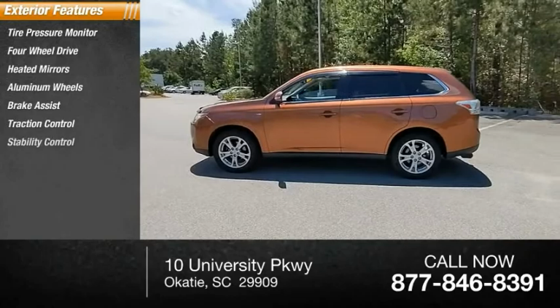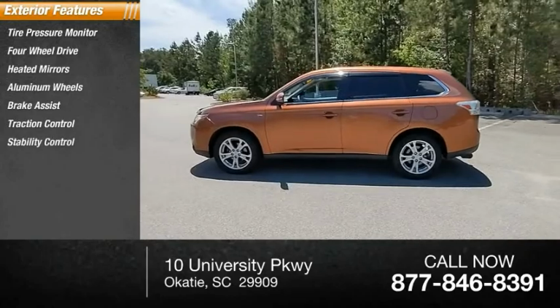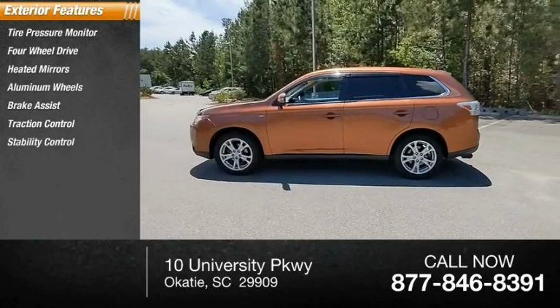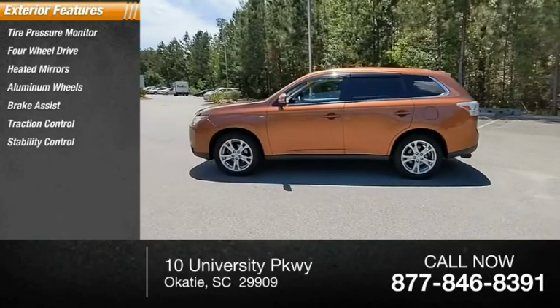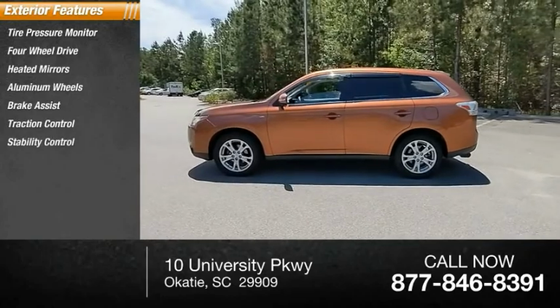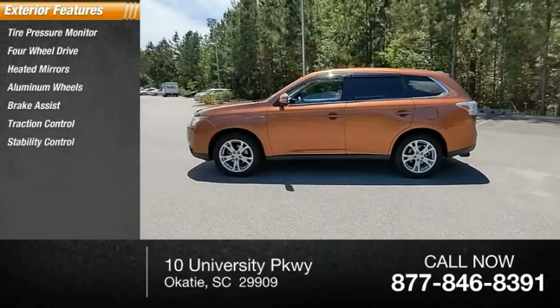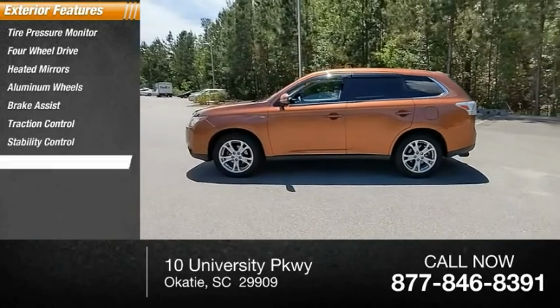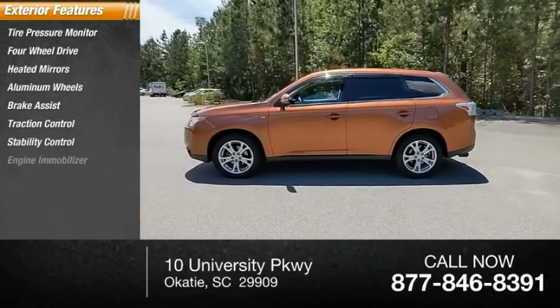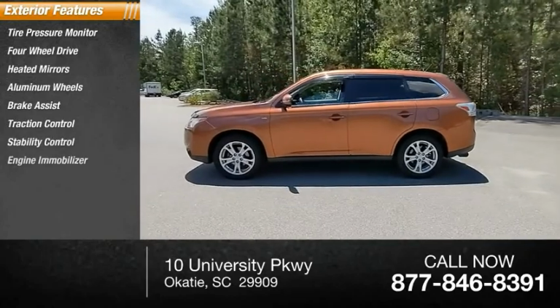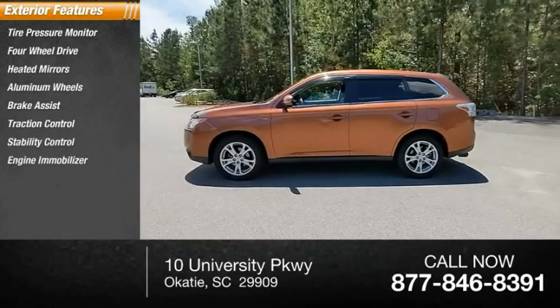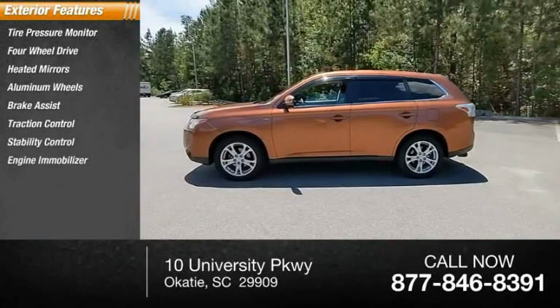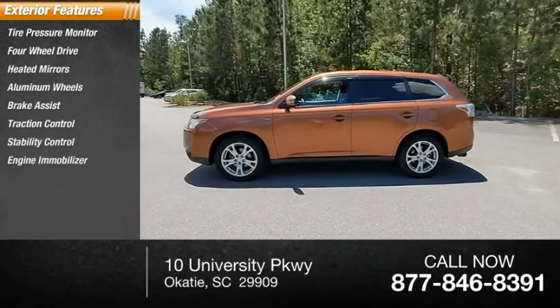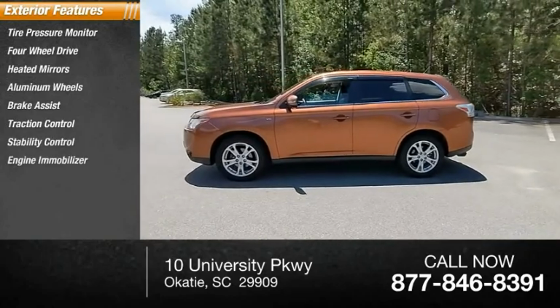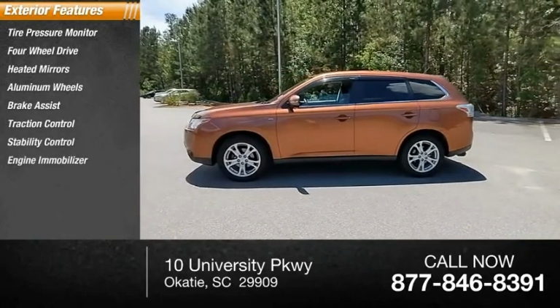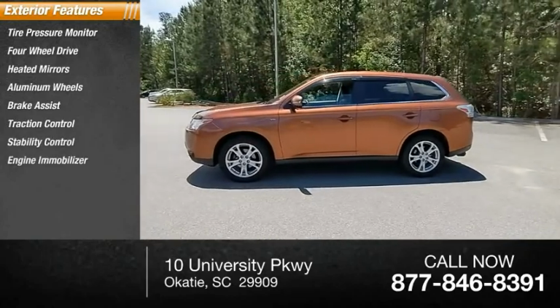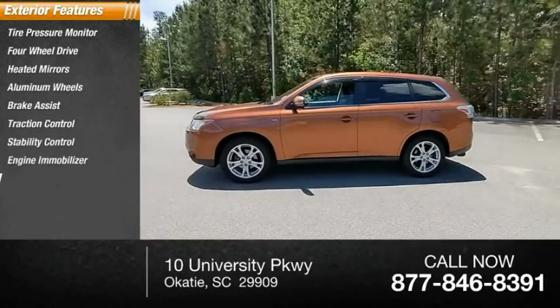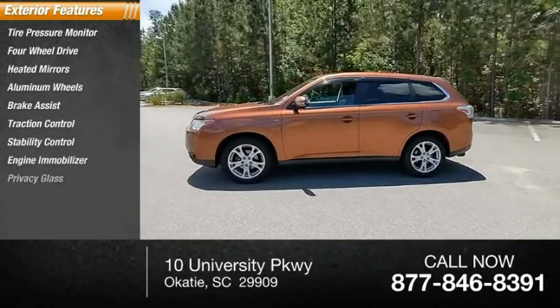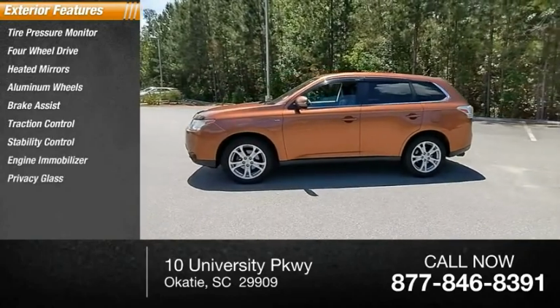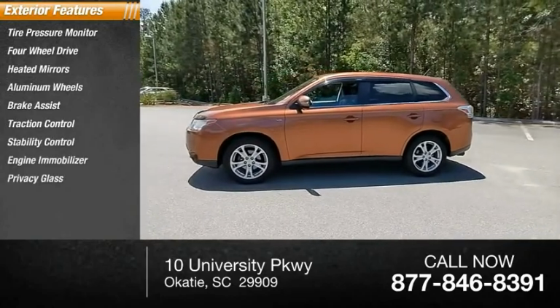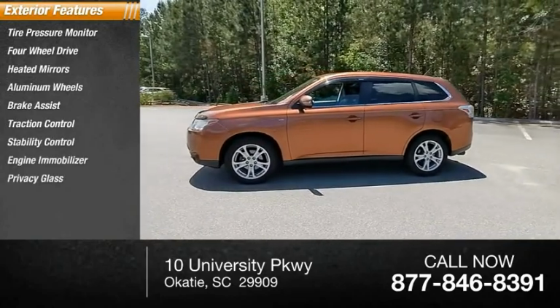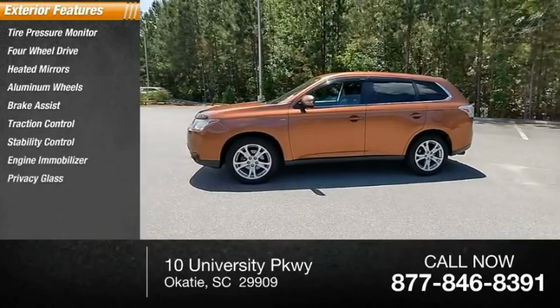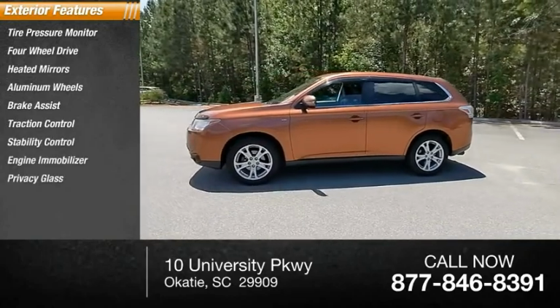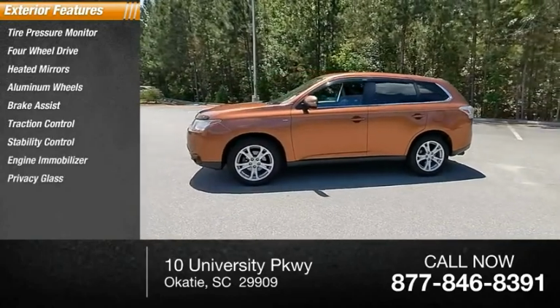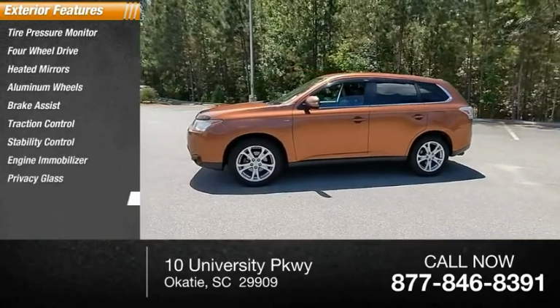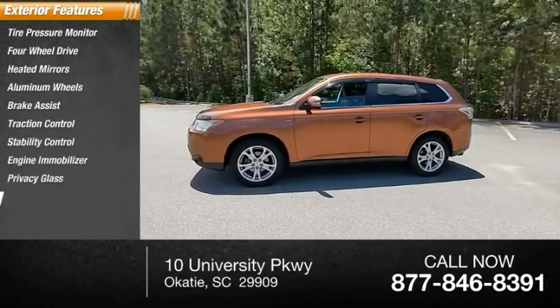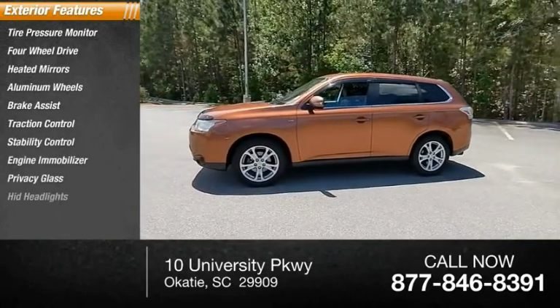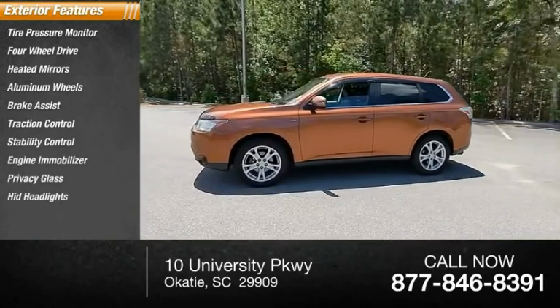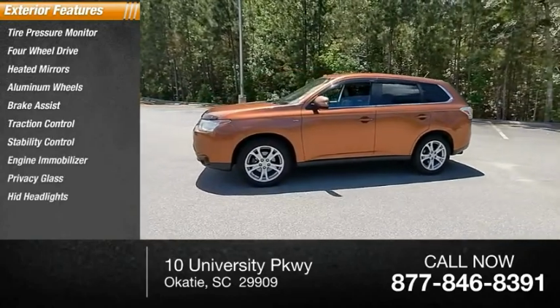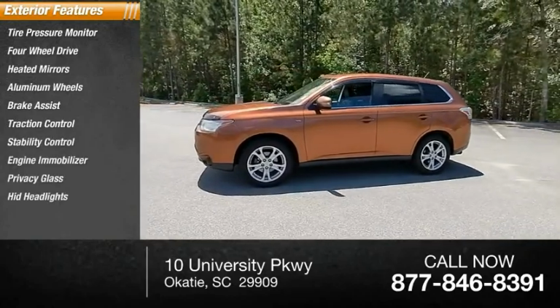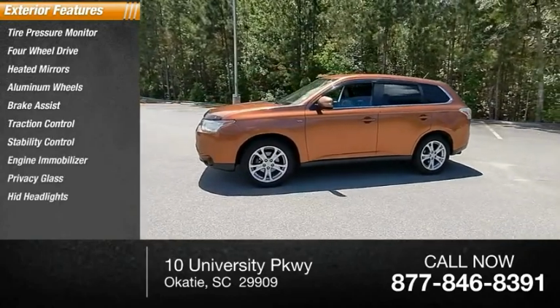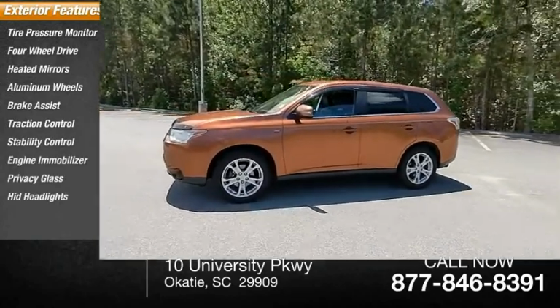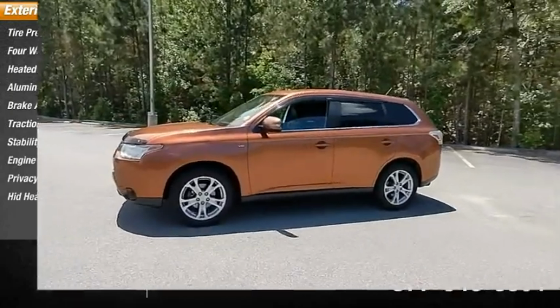Stability control, engine immobilizer, privacy glass, HID headlights.